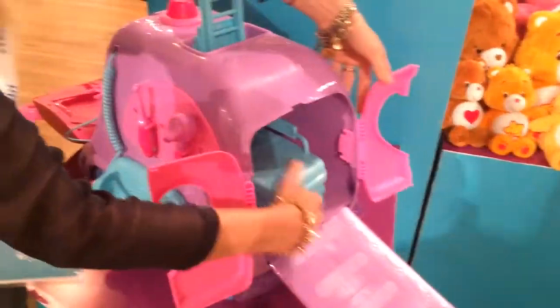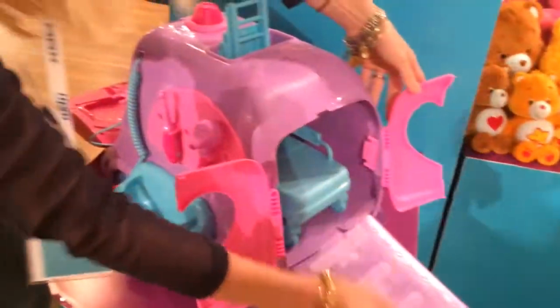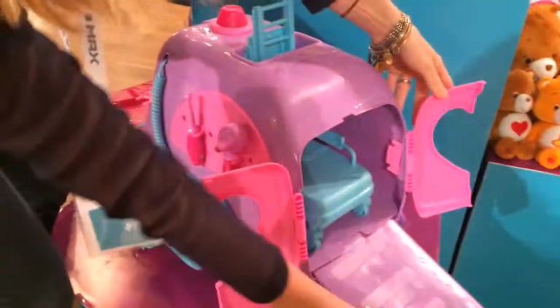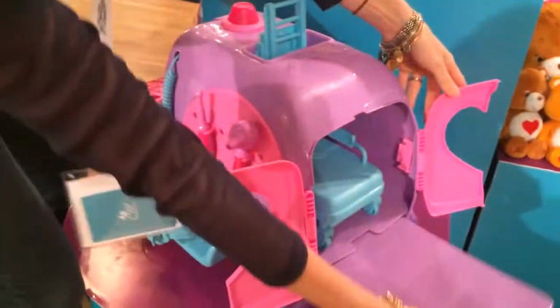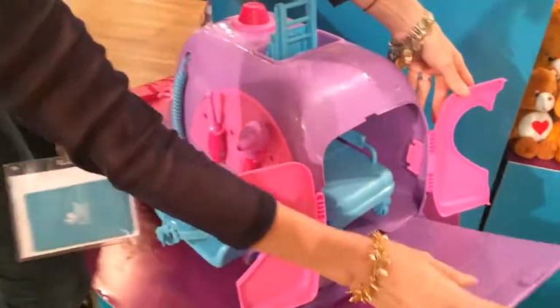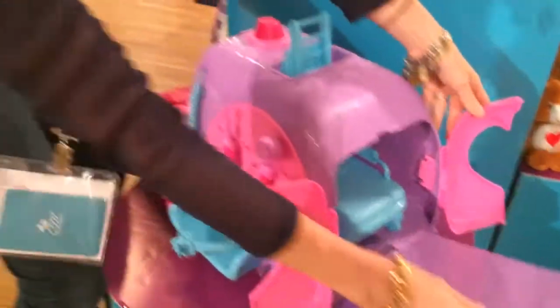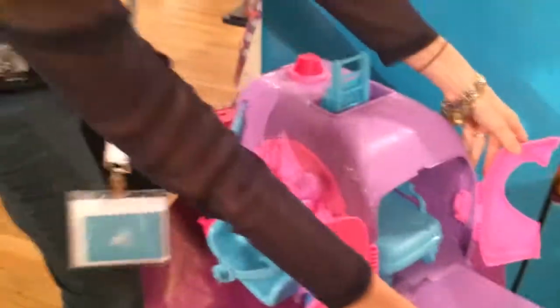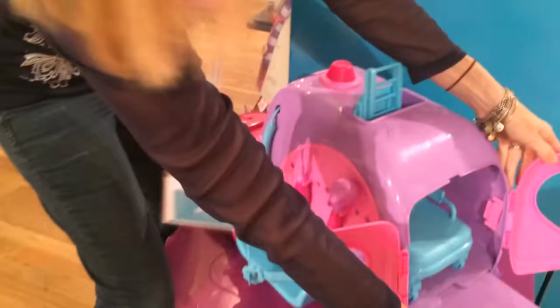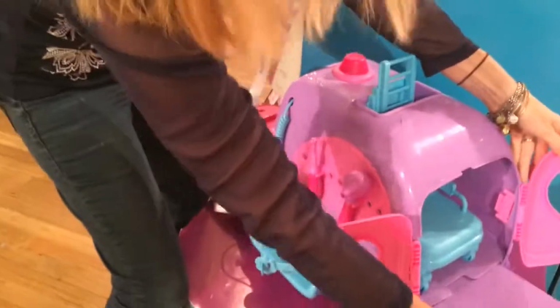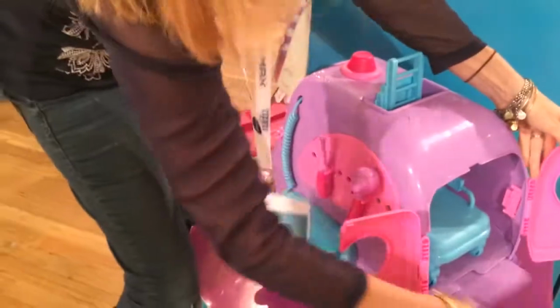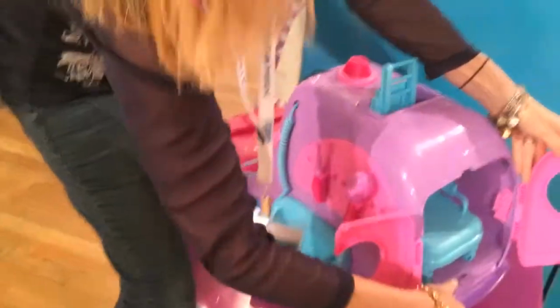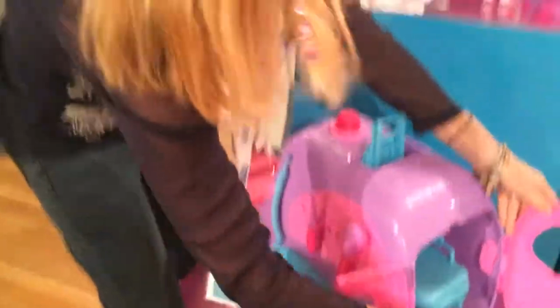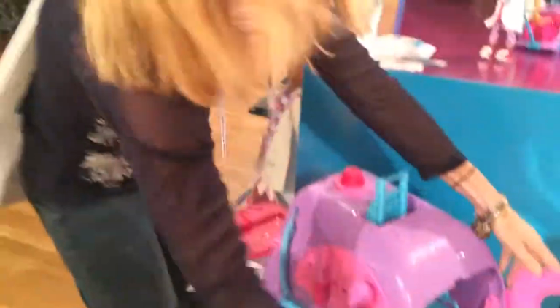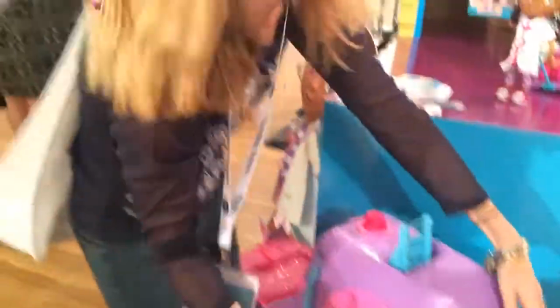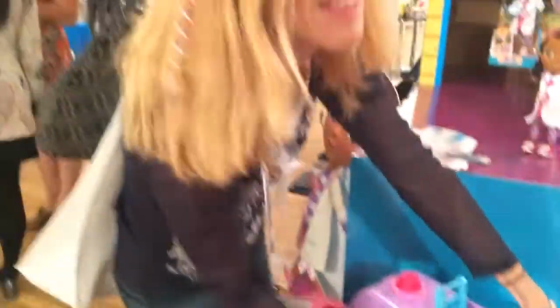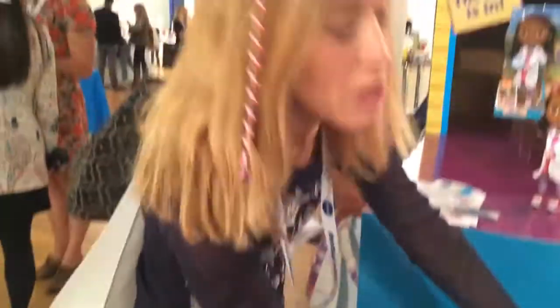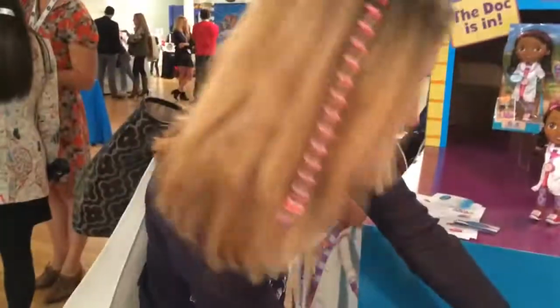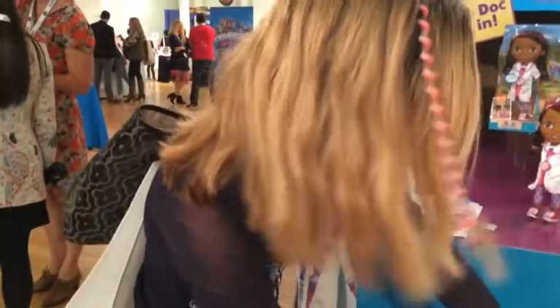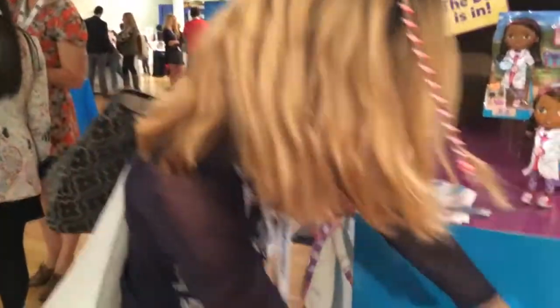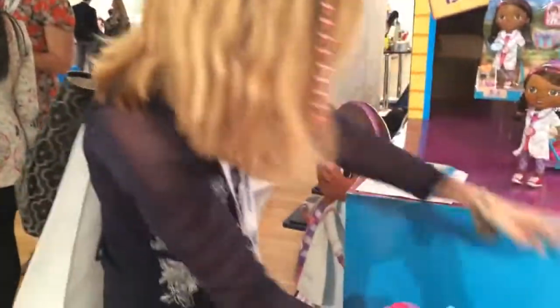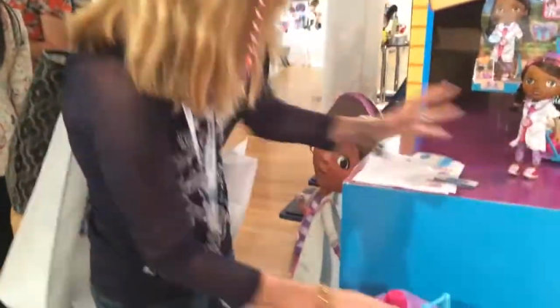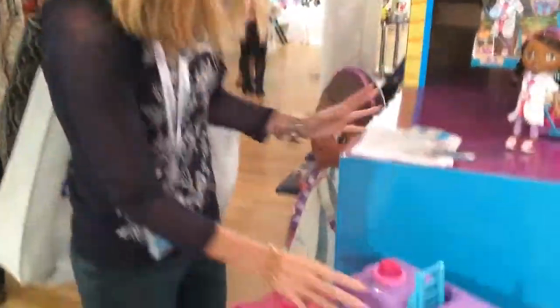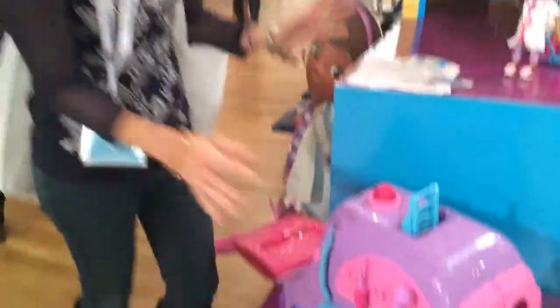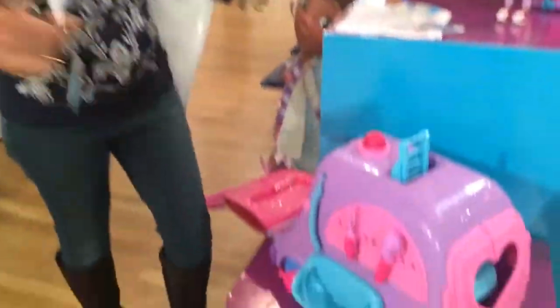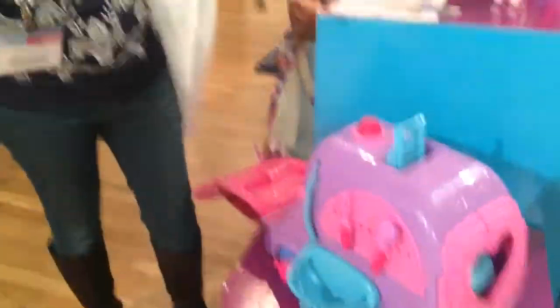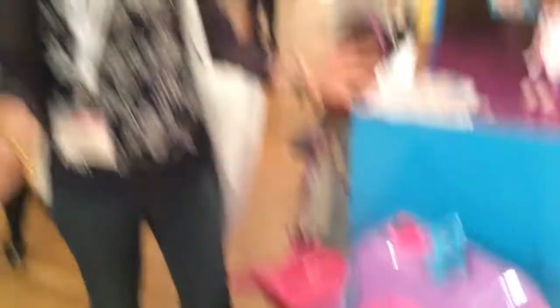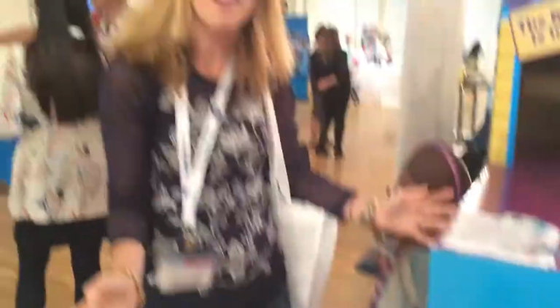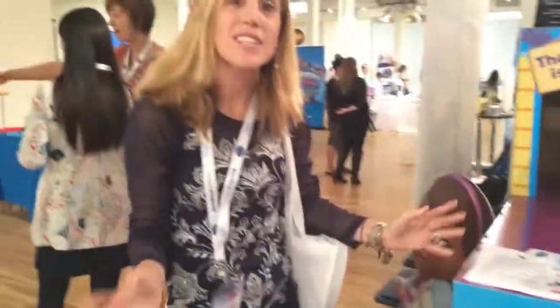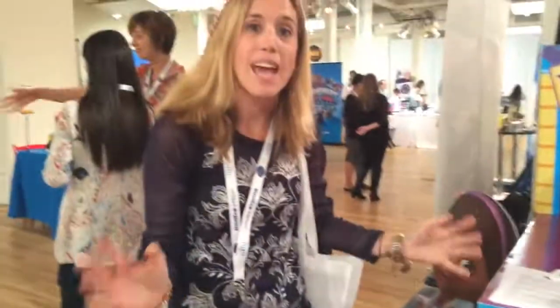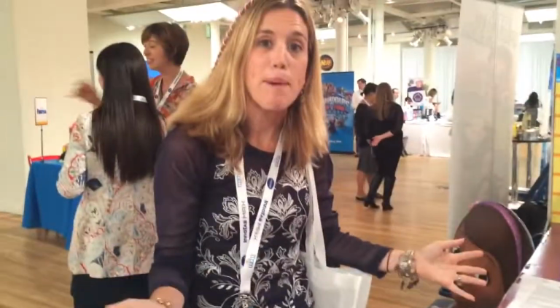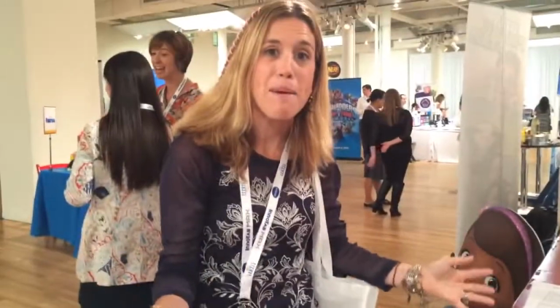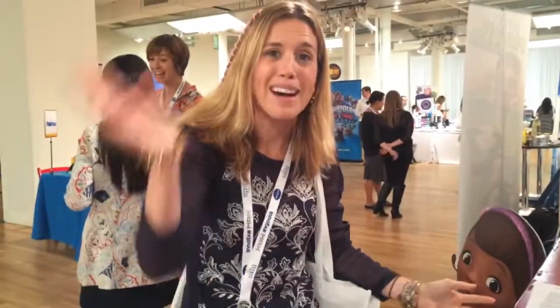So this is awesome — $49.99, it's available everywhere. This is the Doc McStuffins Get Better Mobile.